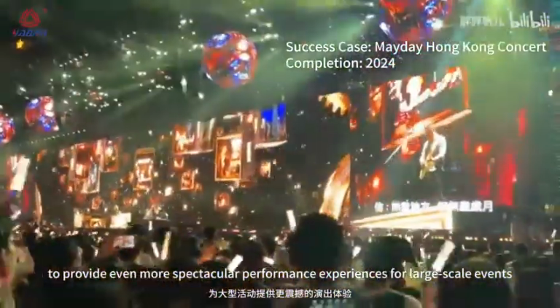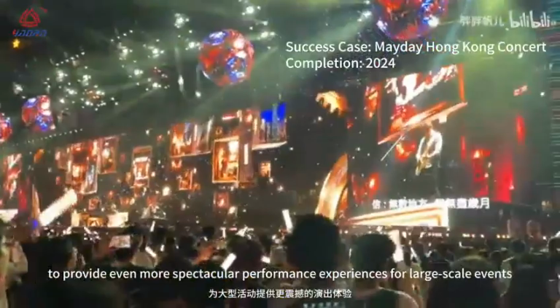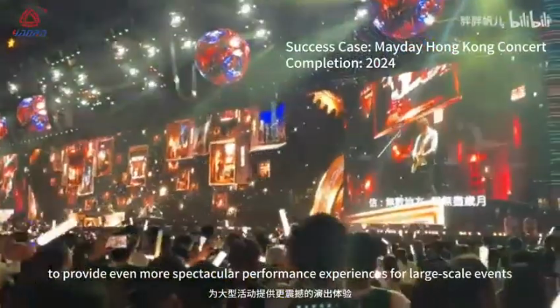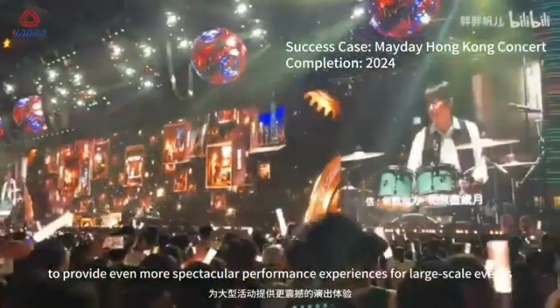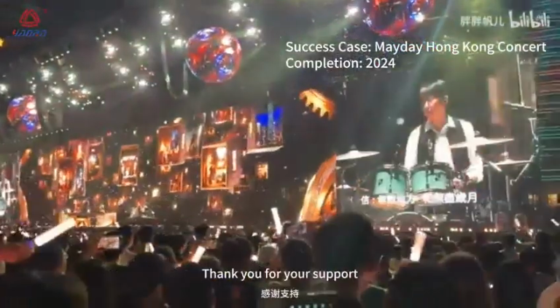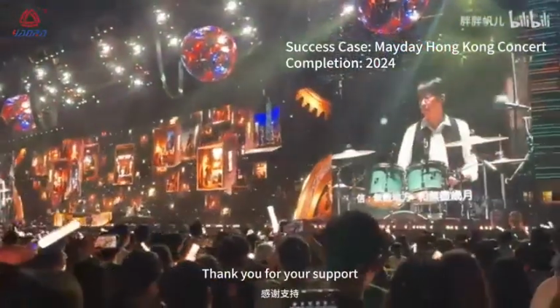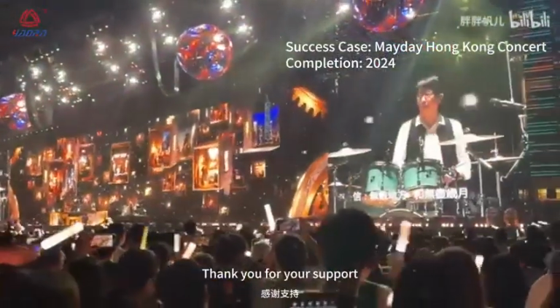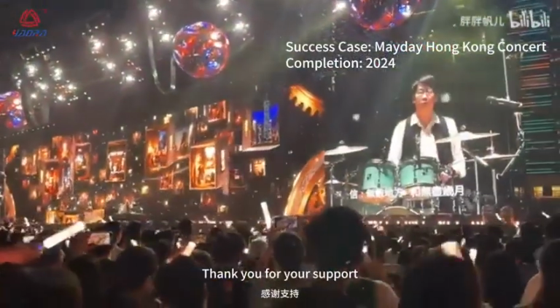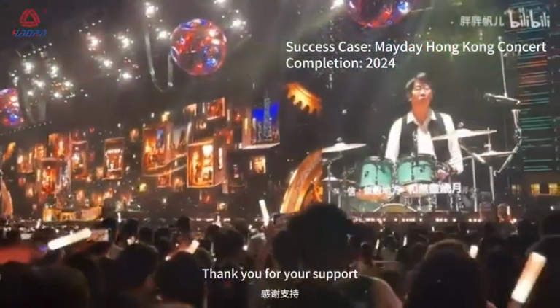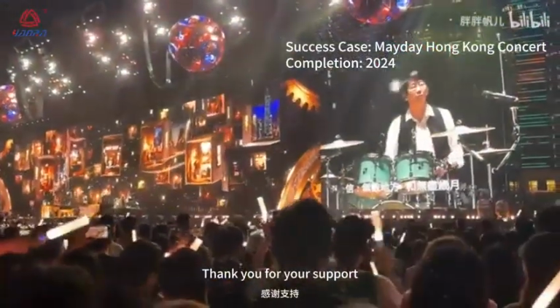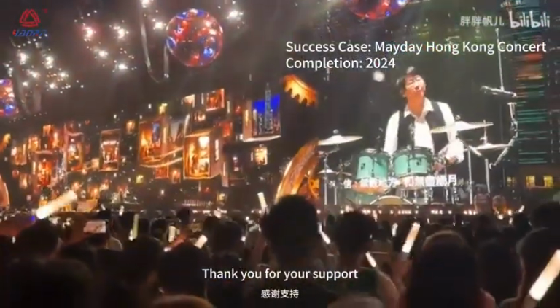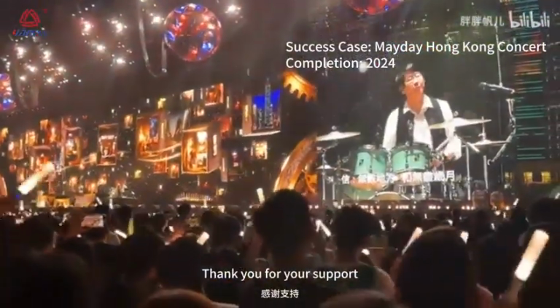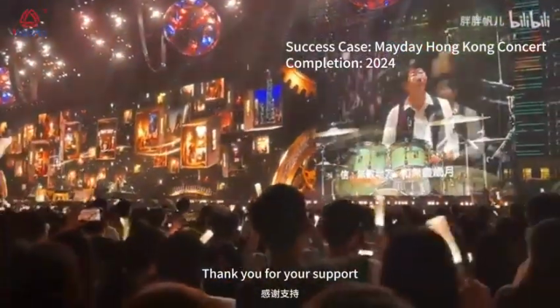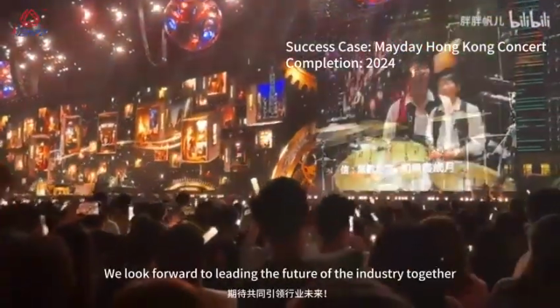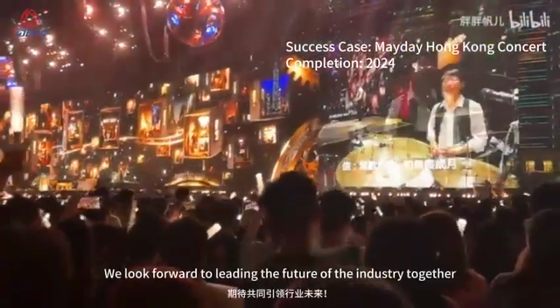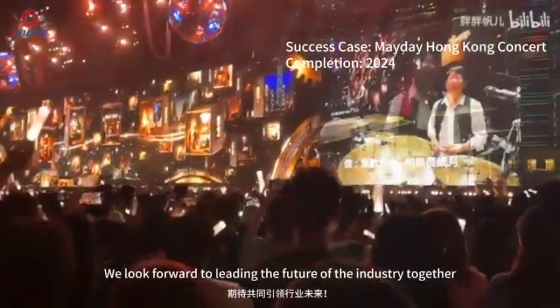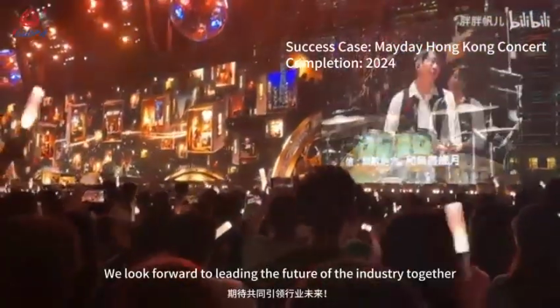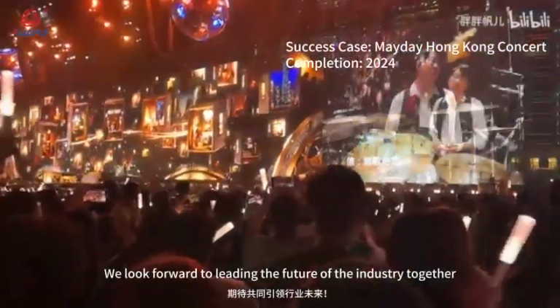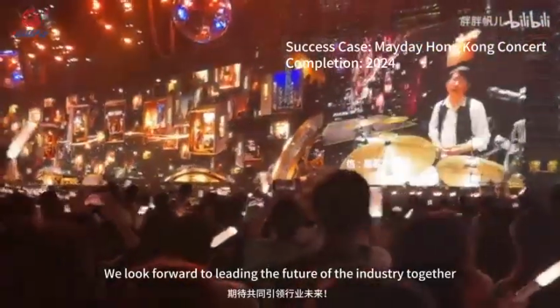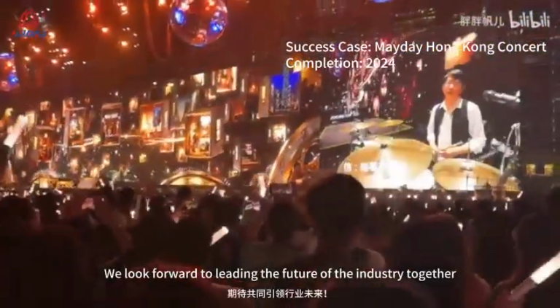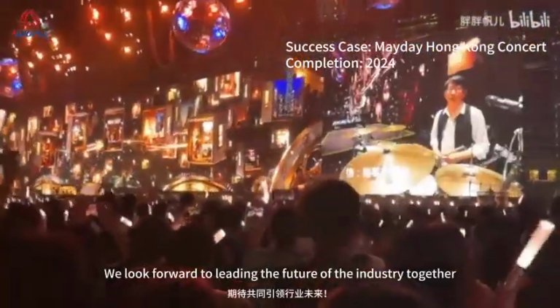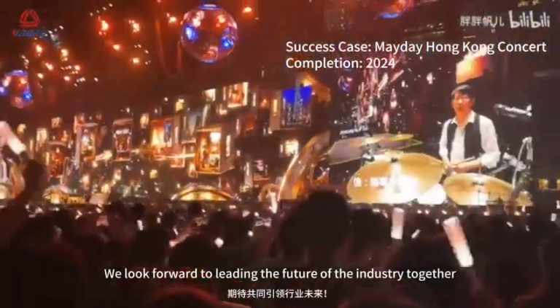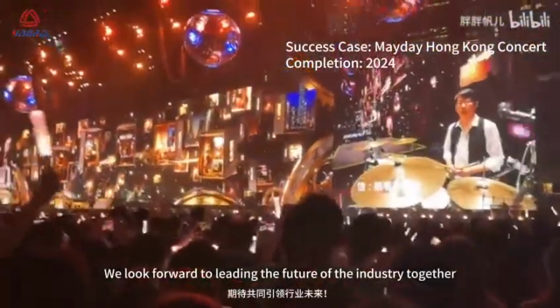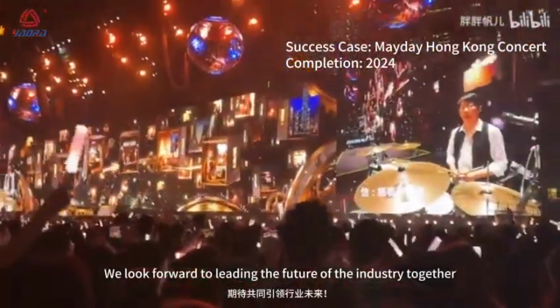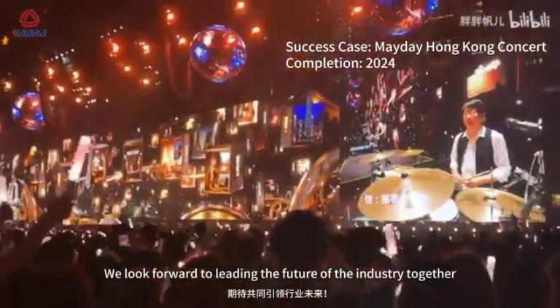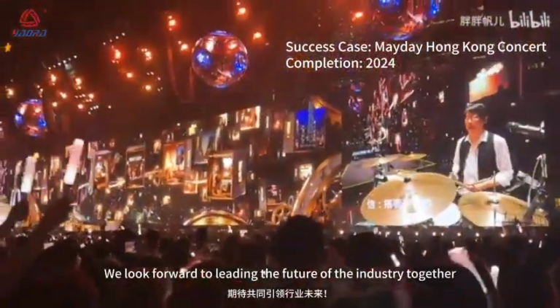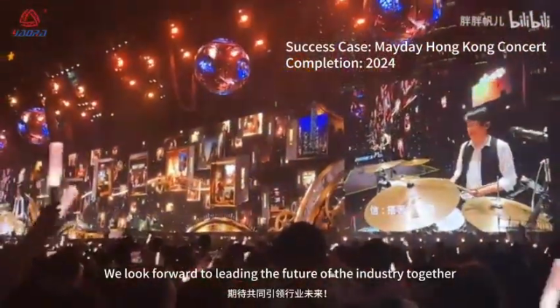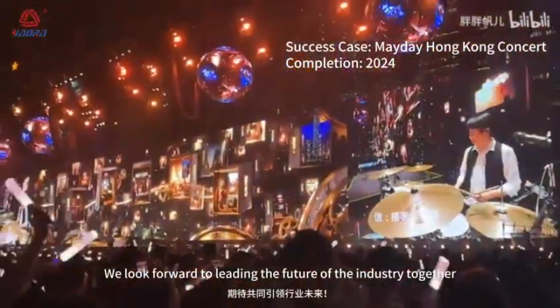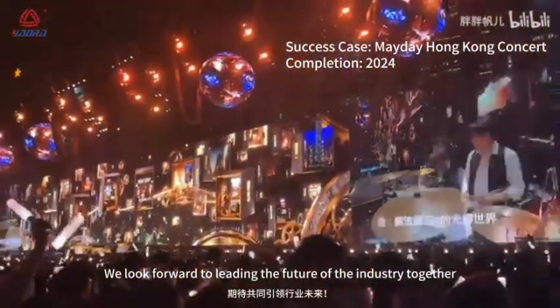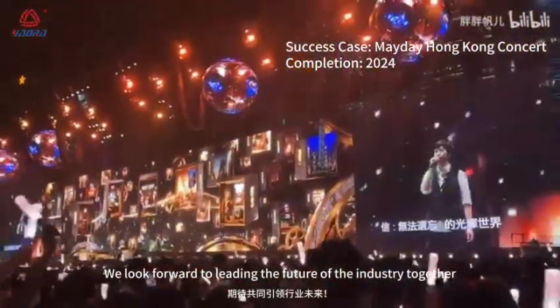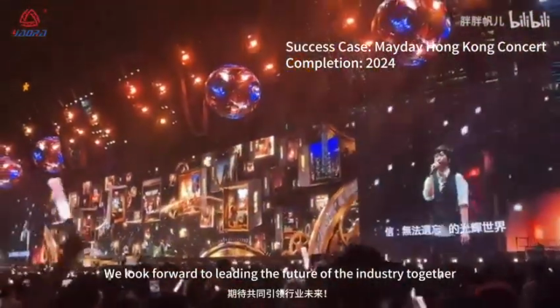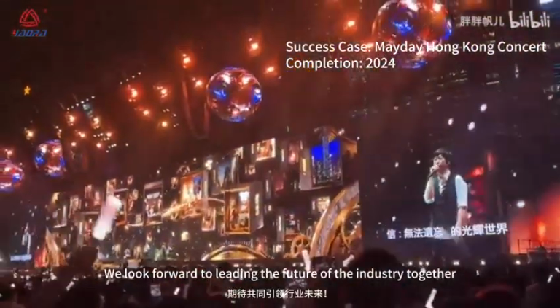Thank you for your support. We look forward to leading the future of the industry together.